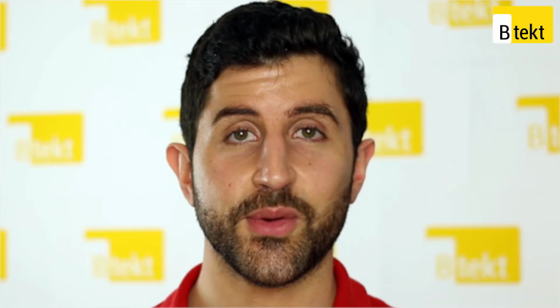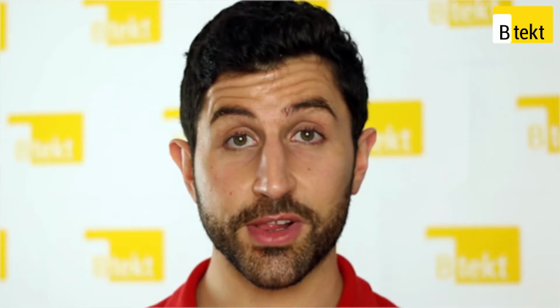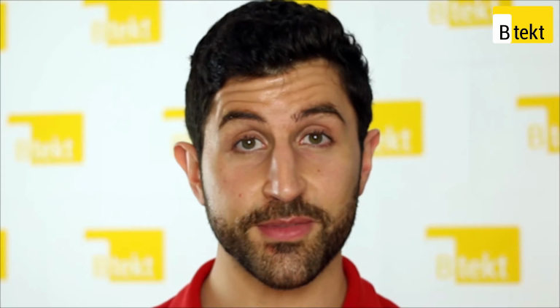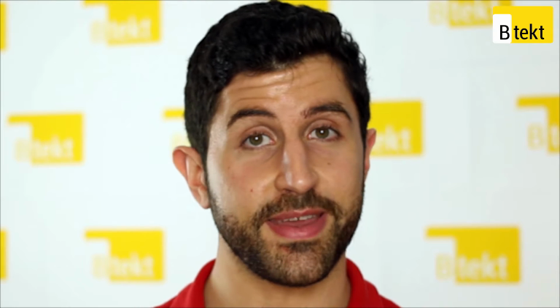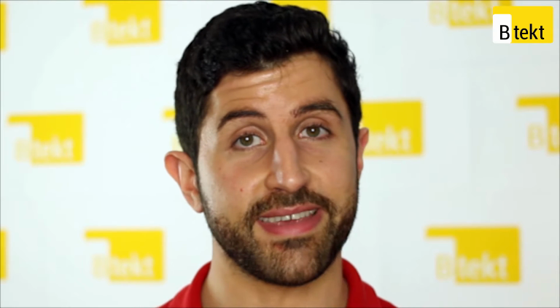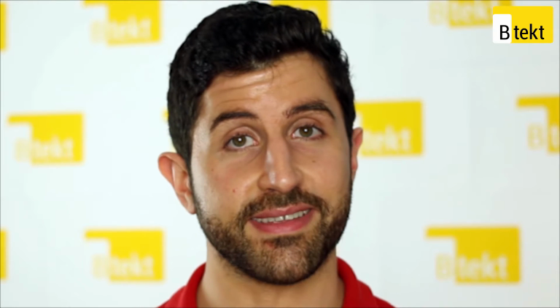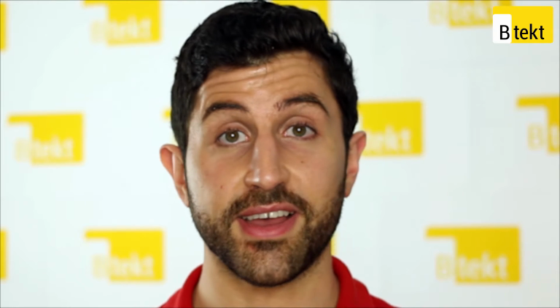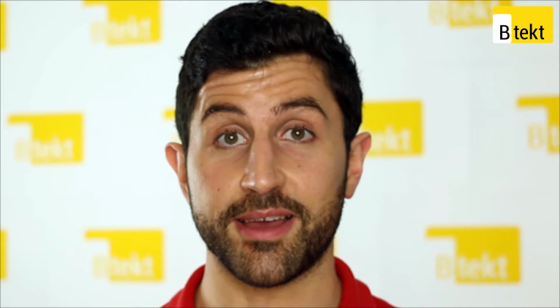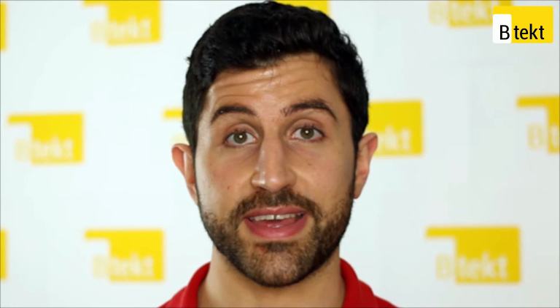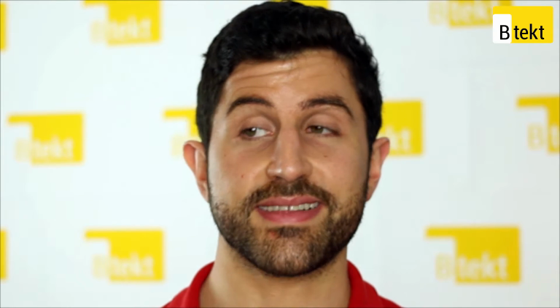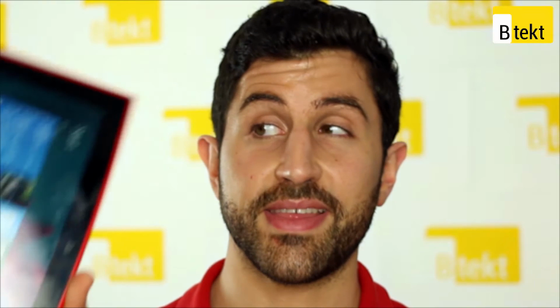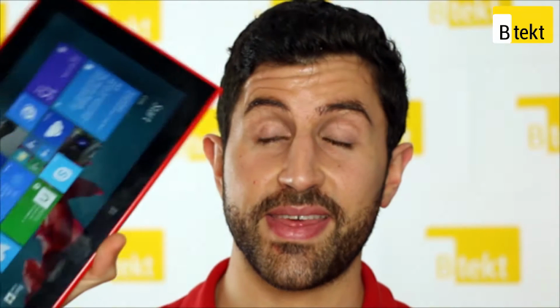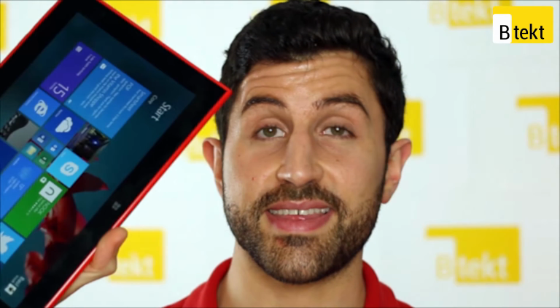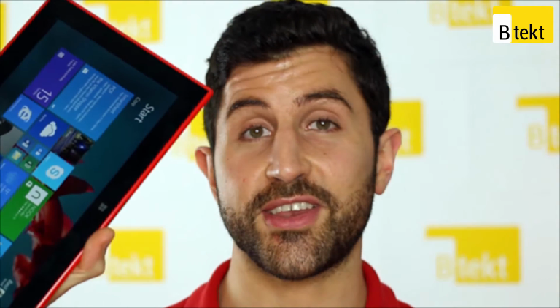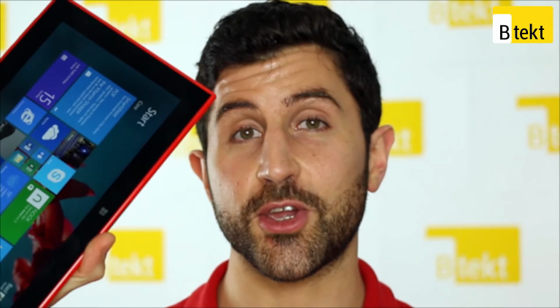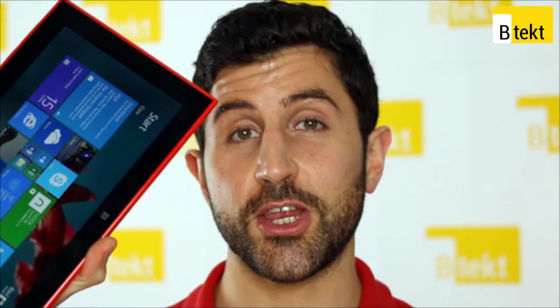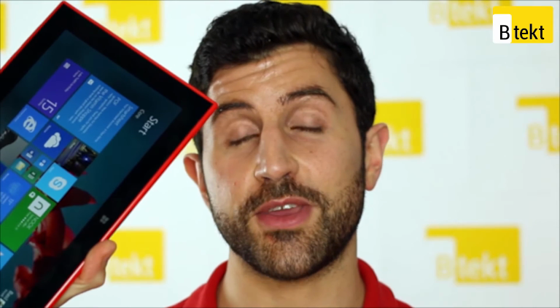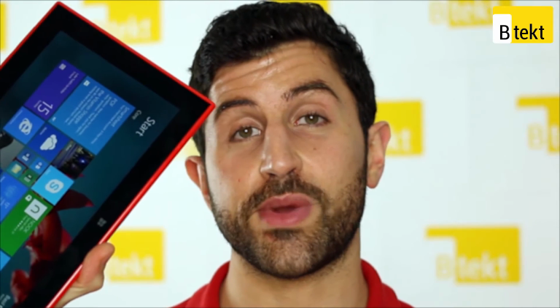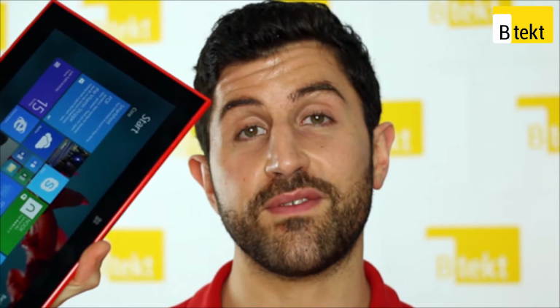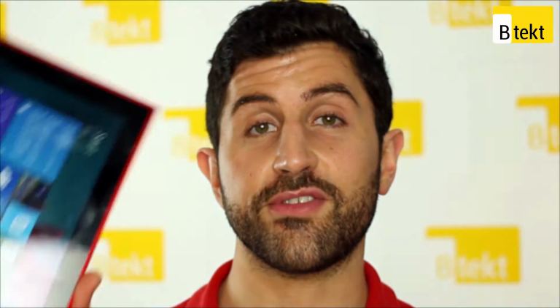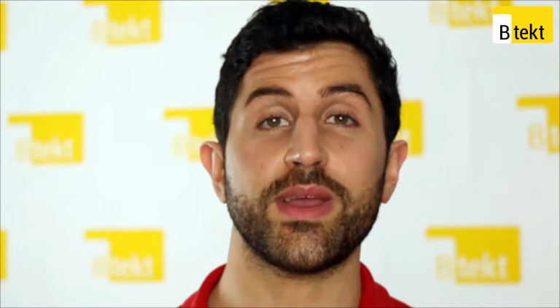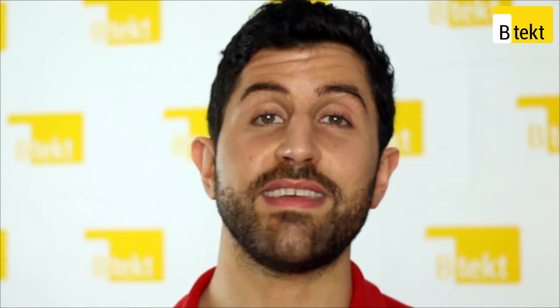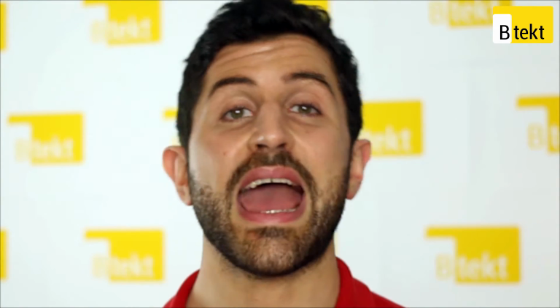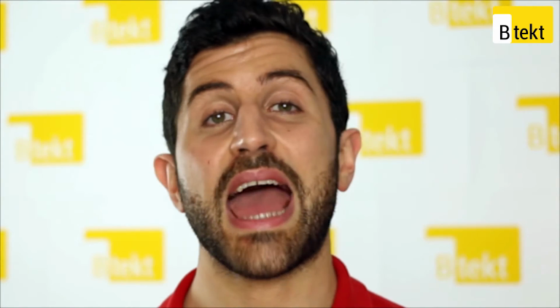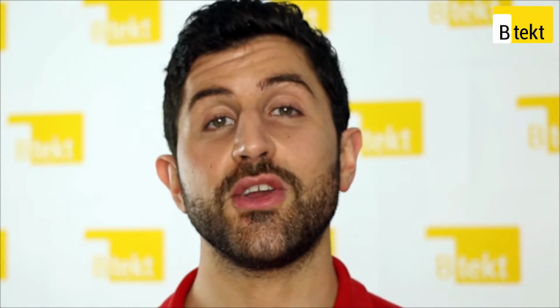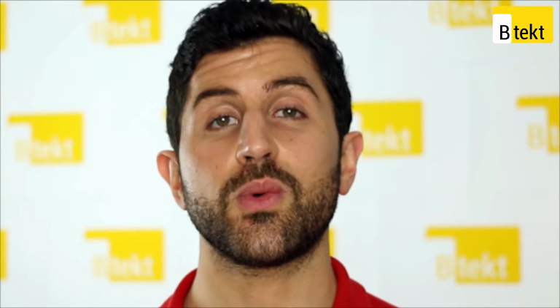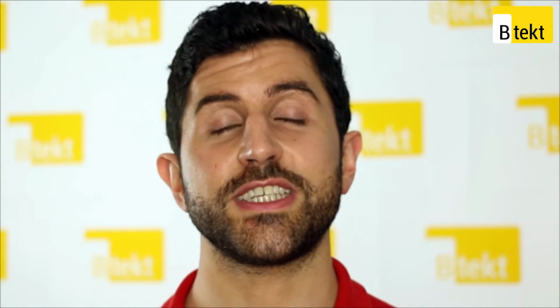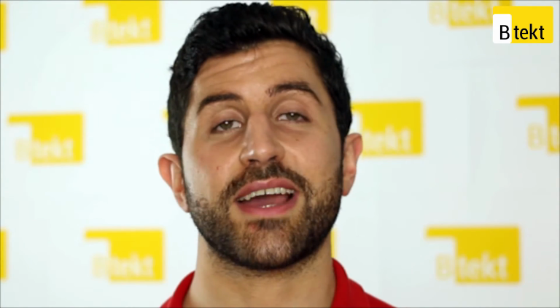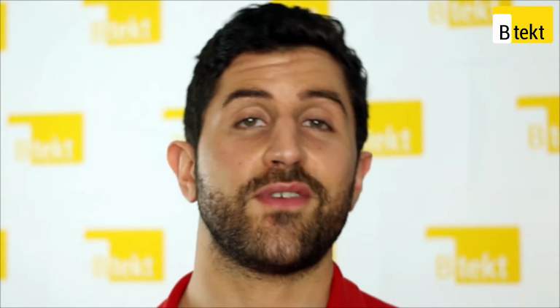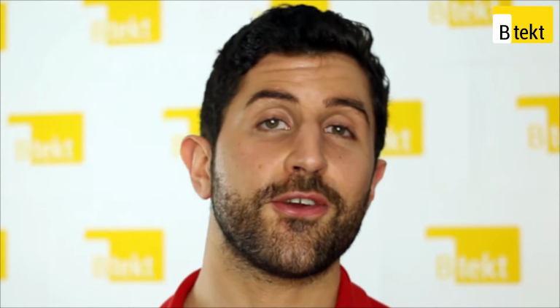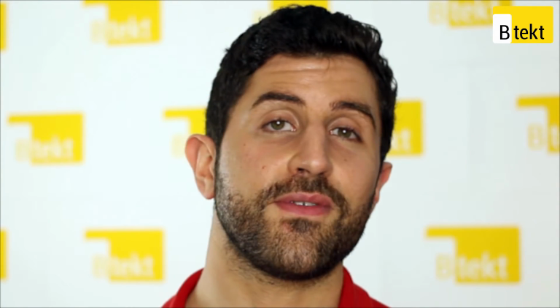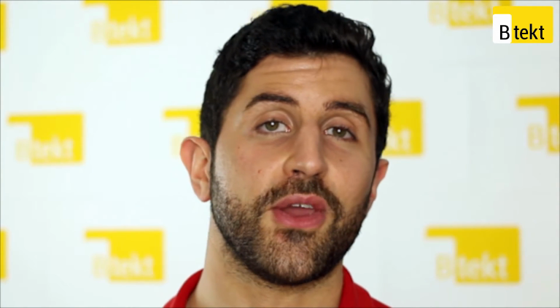Welcome to BTECT. I'm Basil, this is a Nokia Lumia 2520 and you're watching our video review.